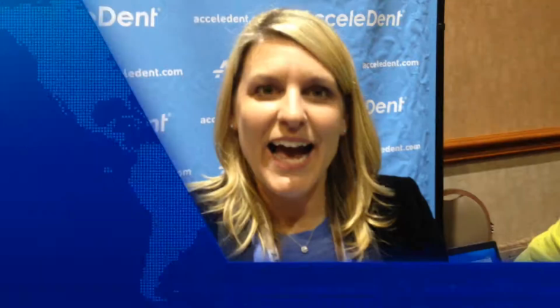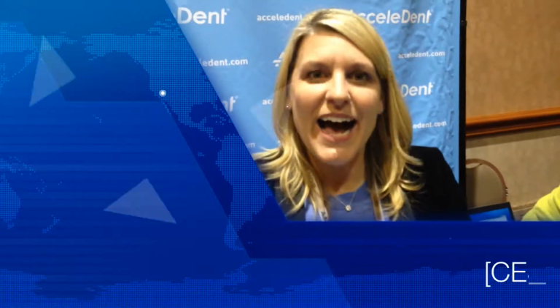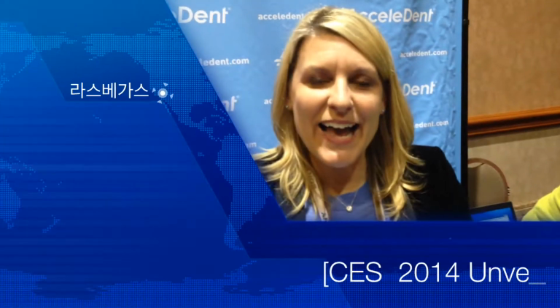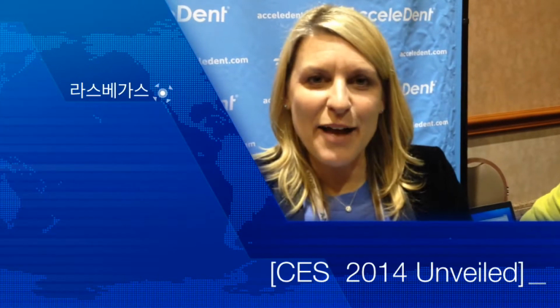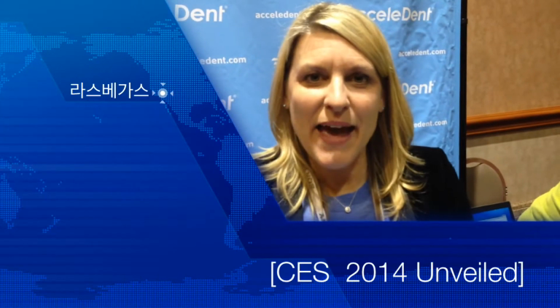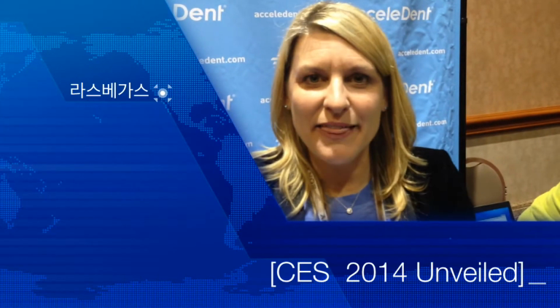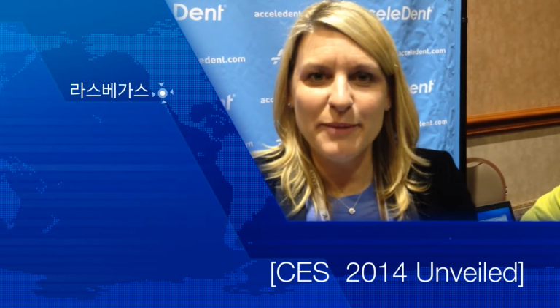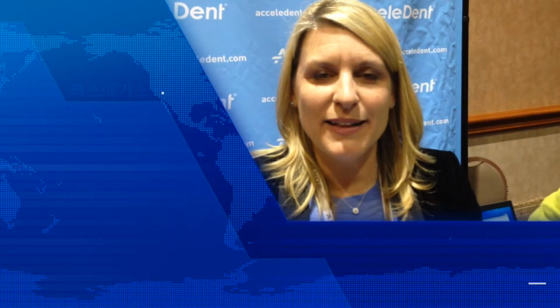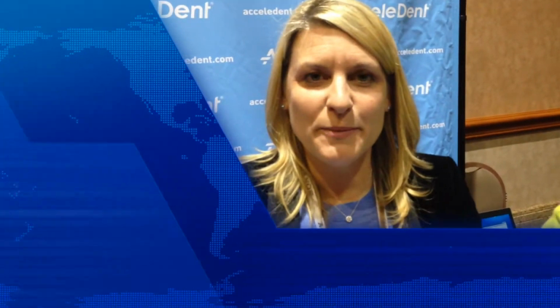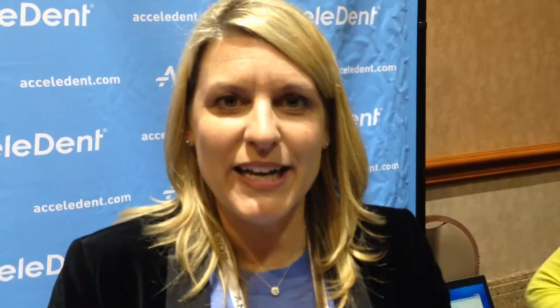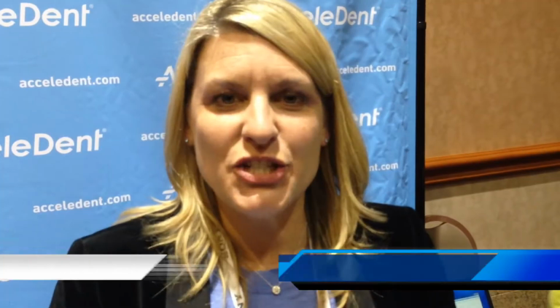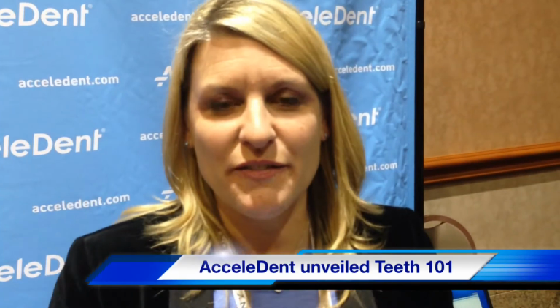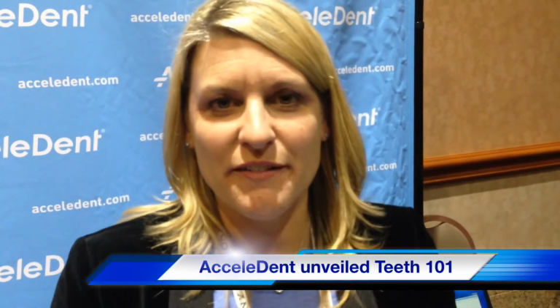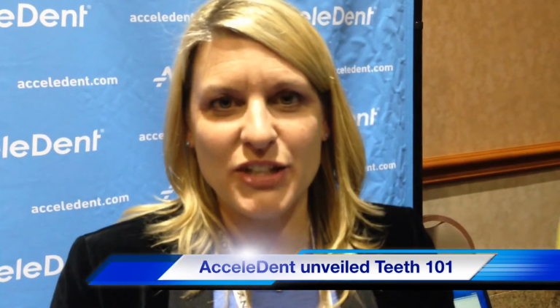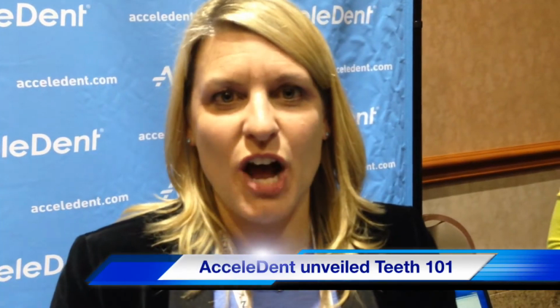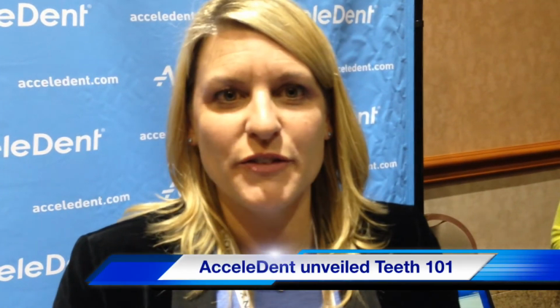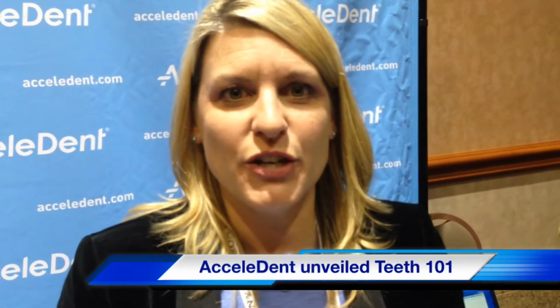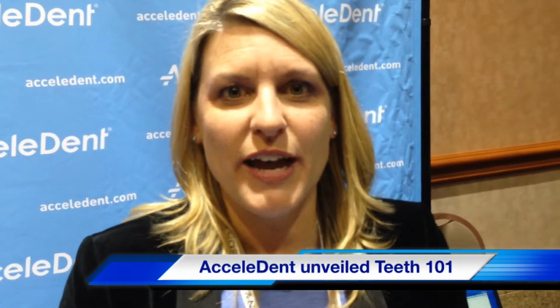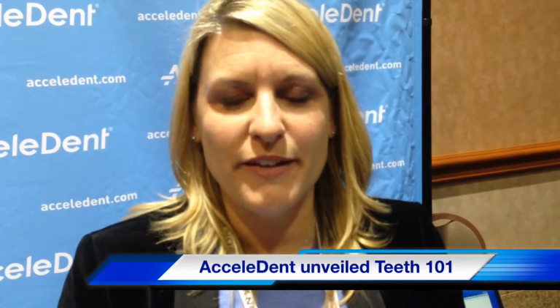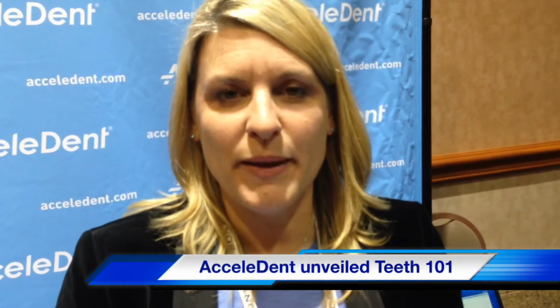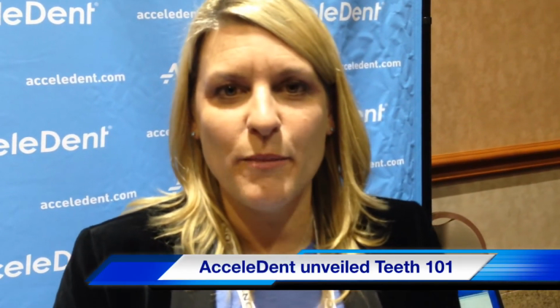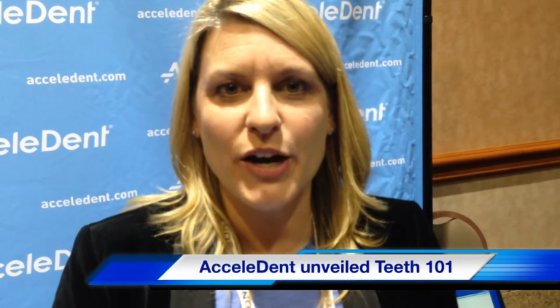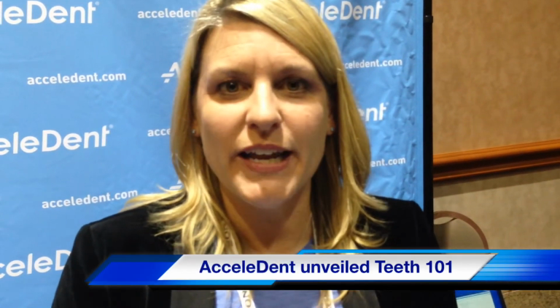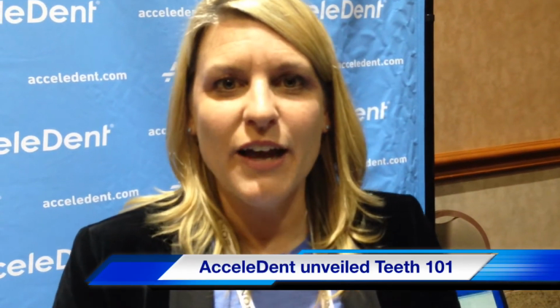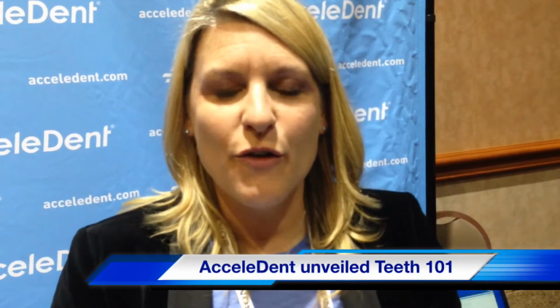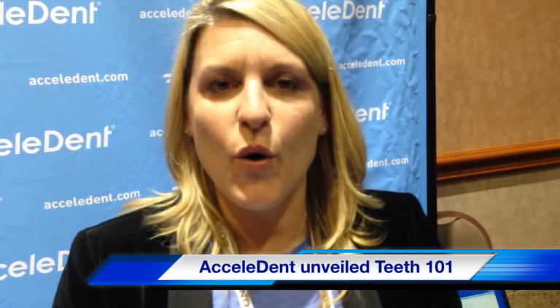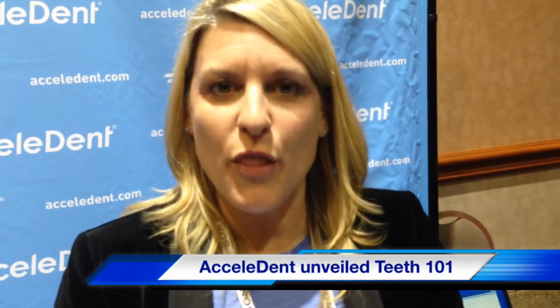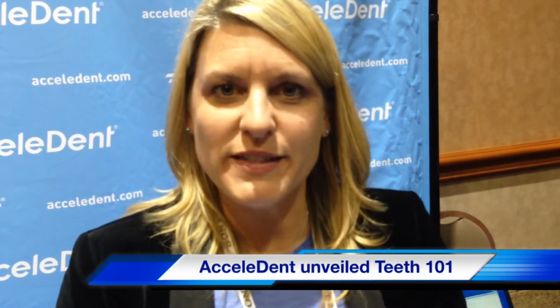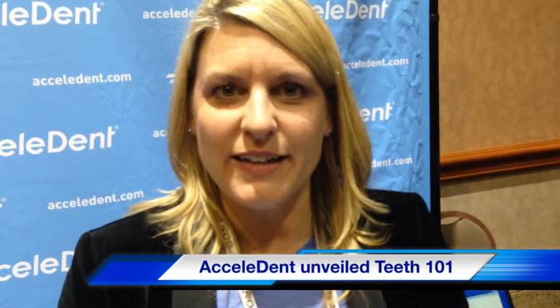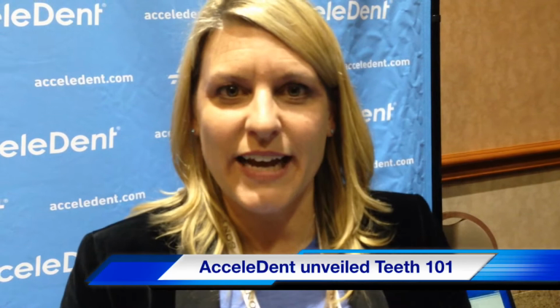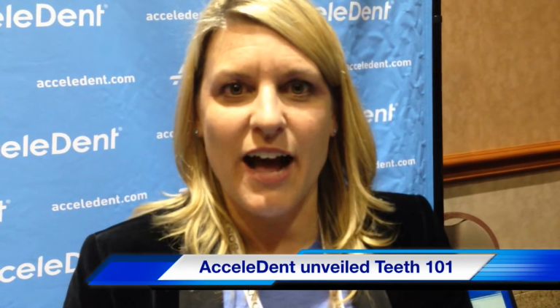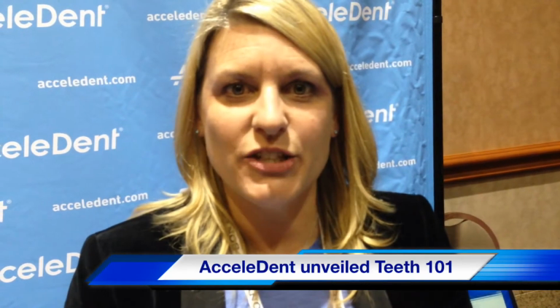Hi, I'm Kathleen Malaspina, Chief Innovation Officer and VP of Marketing for OrthoXcel Technologies.